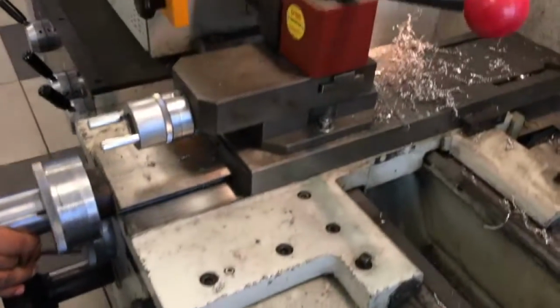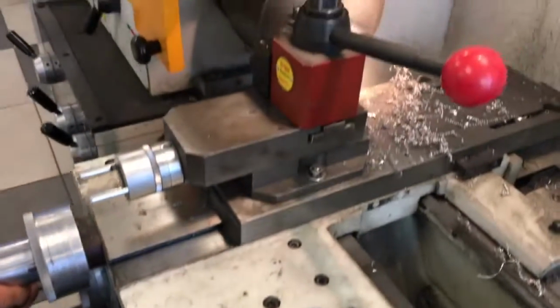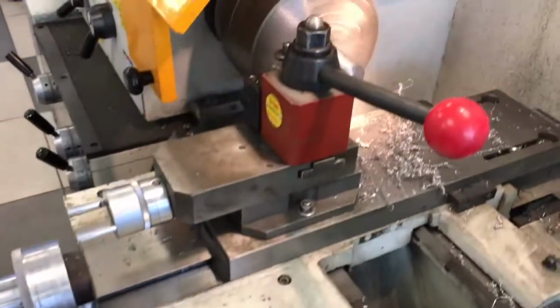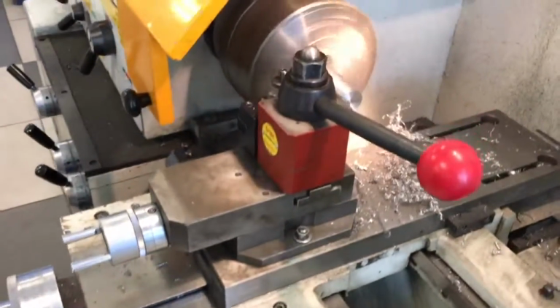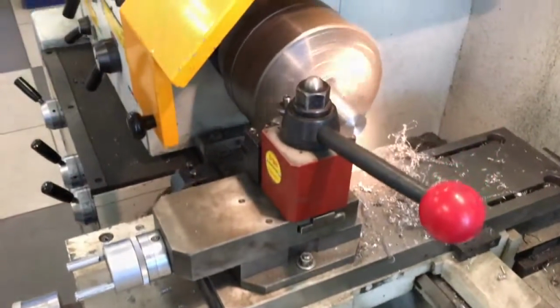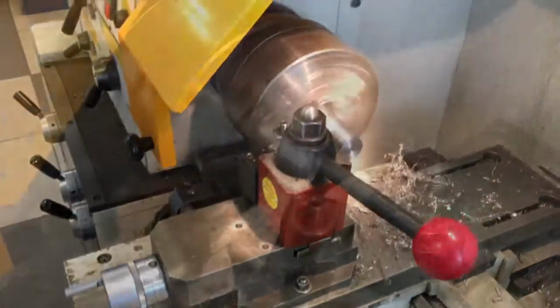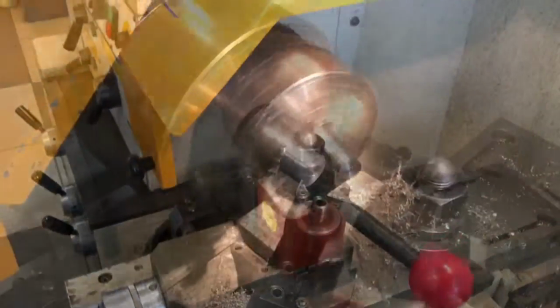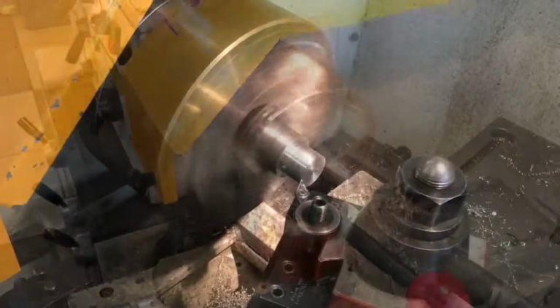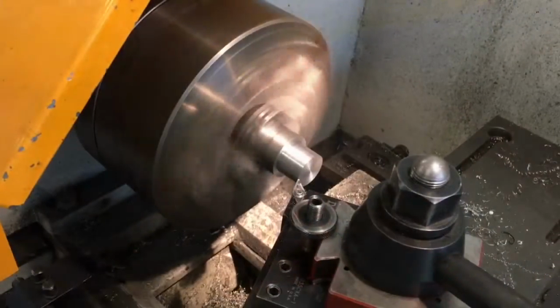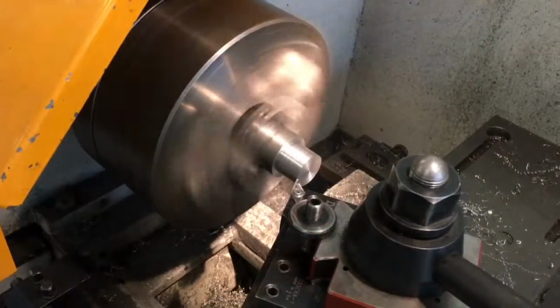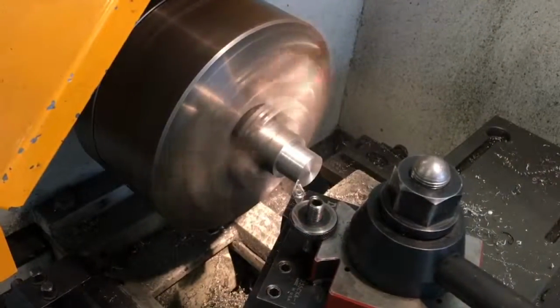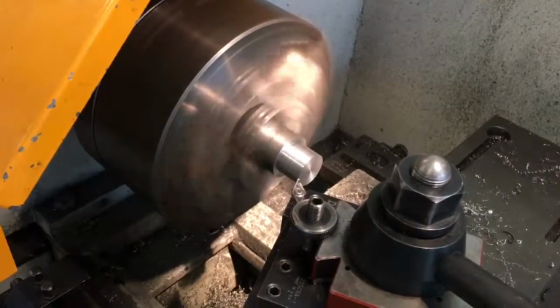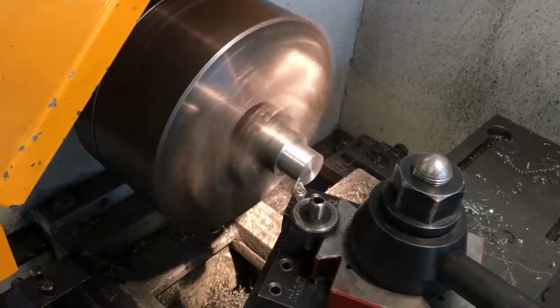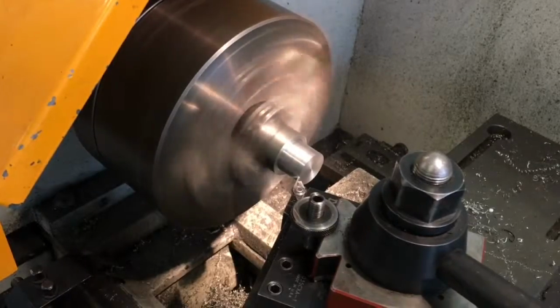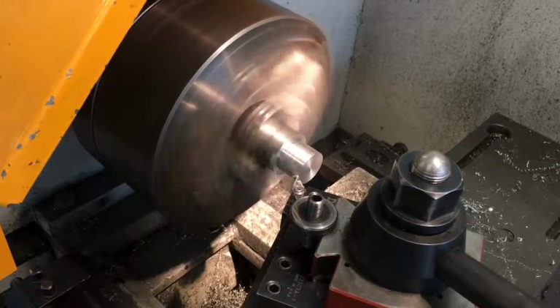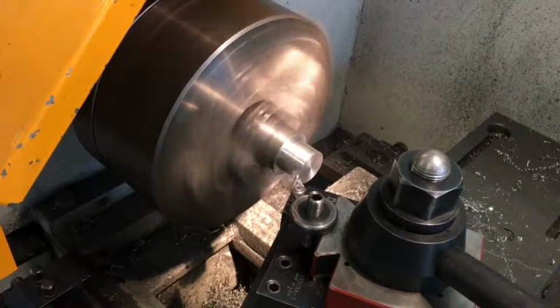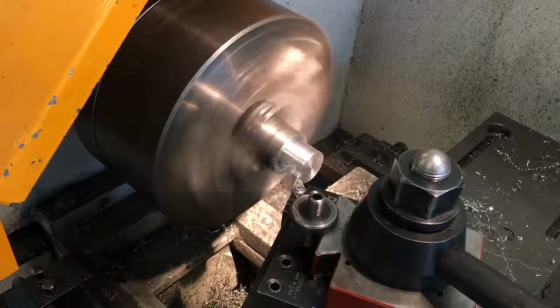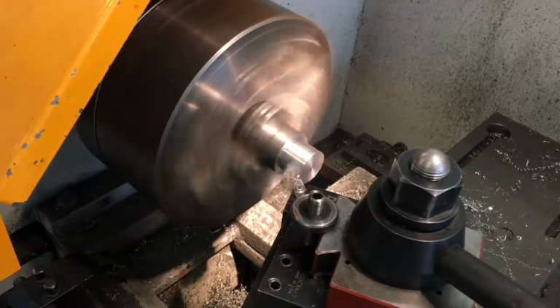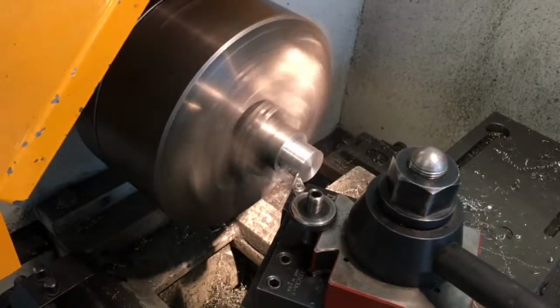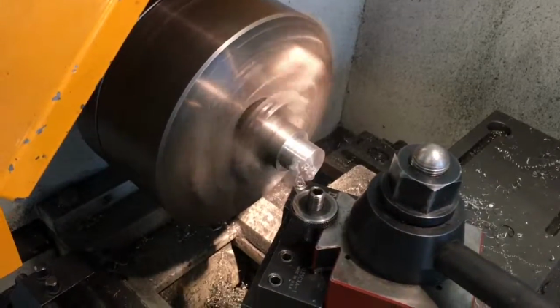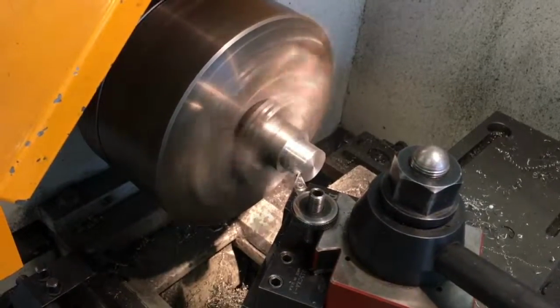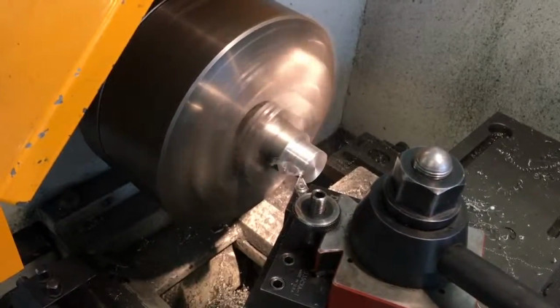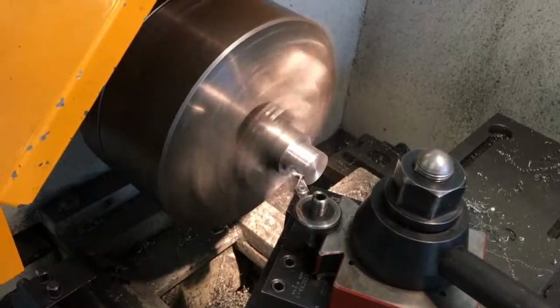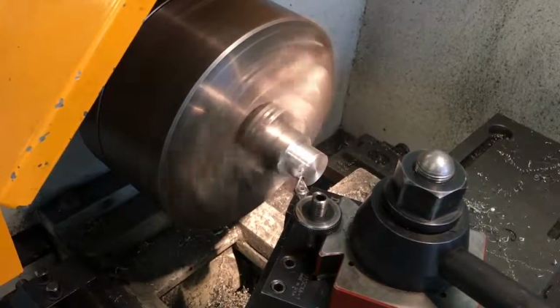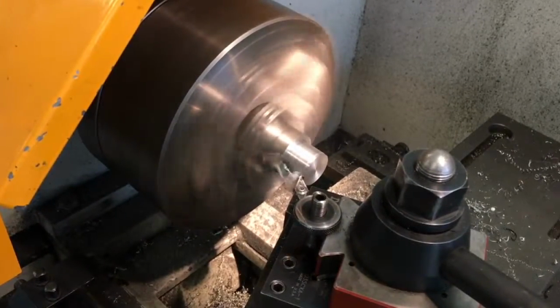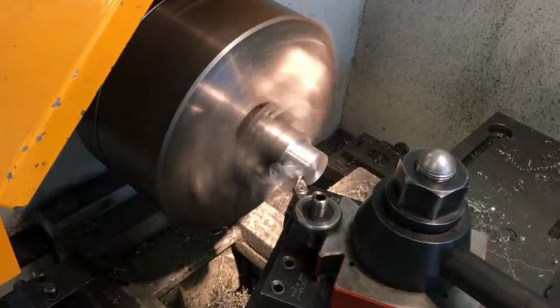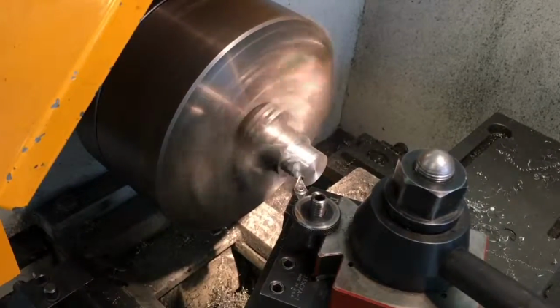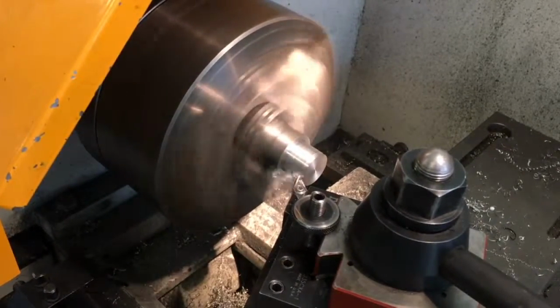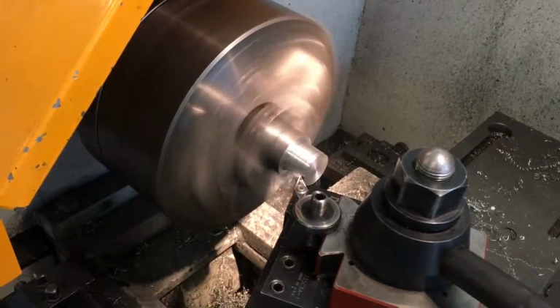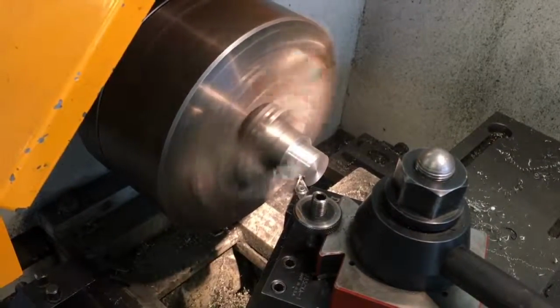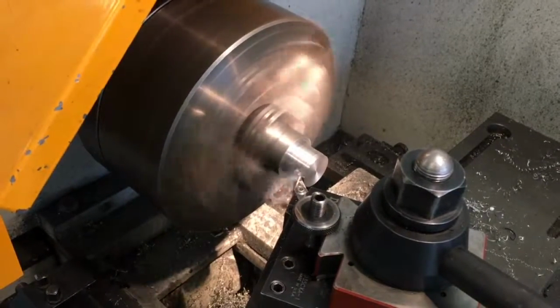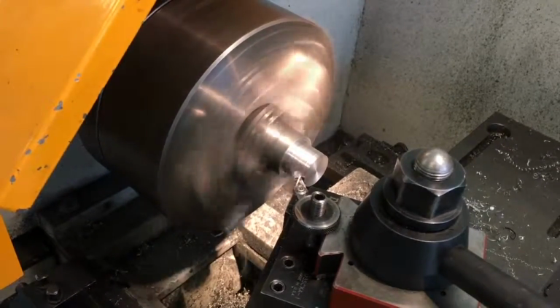Then we are going to proceed to create the ball of the arm. For the ball, we have to make a diameter of 1 inch on the other side of the lathe bed.